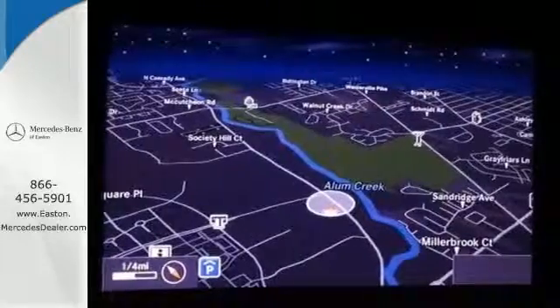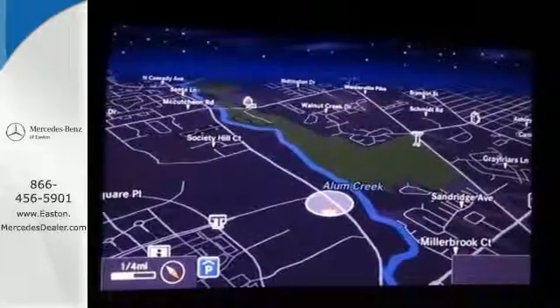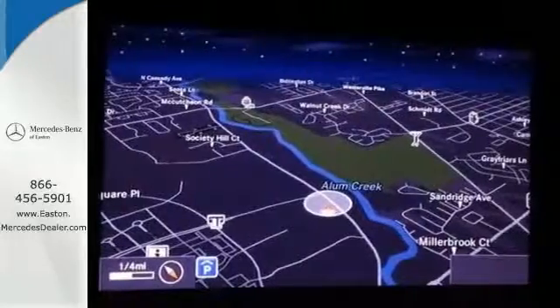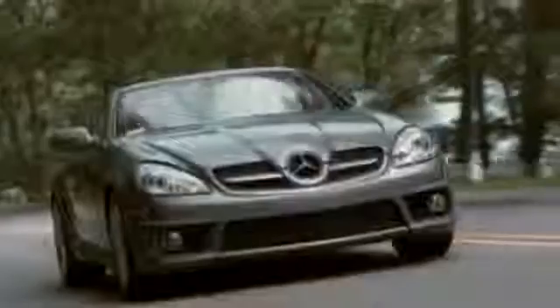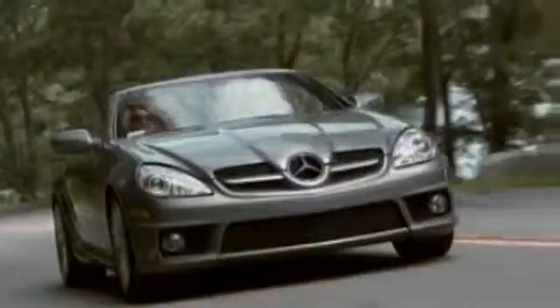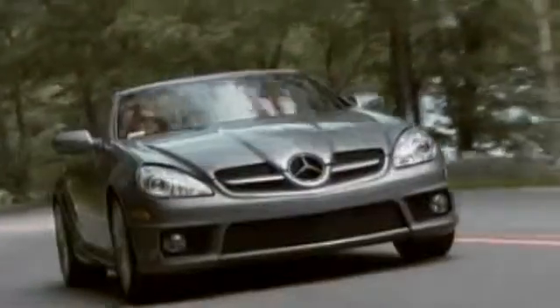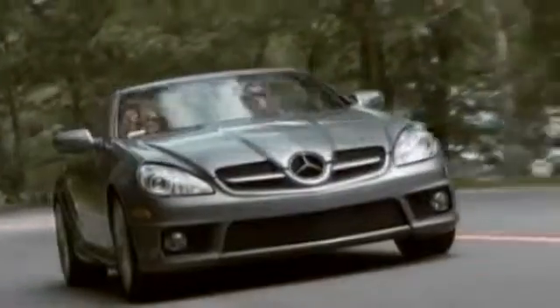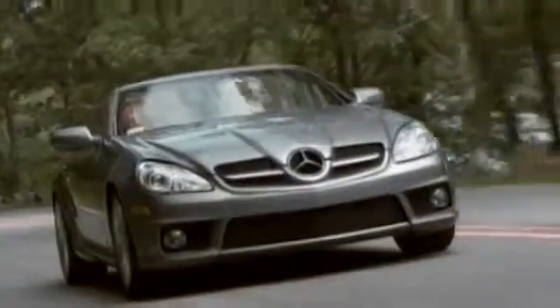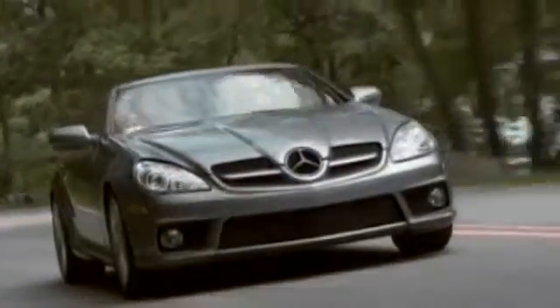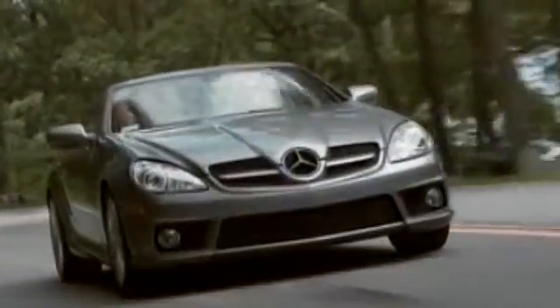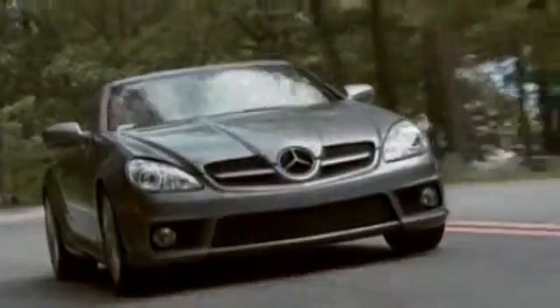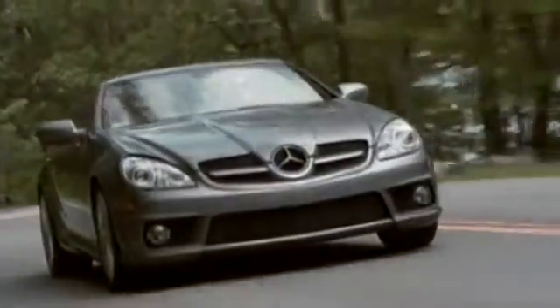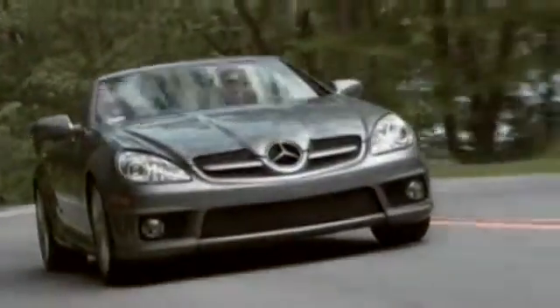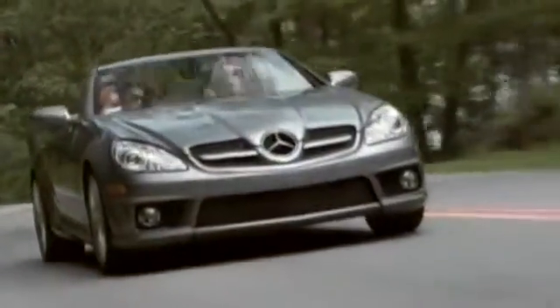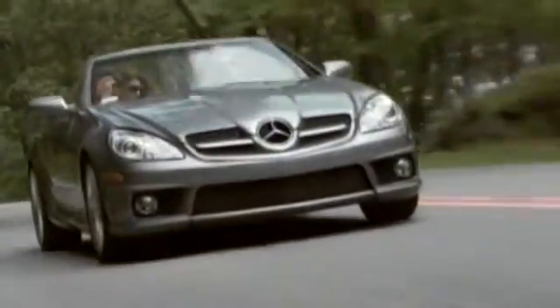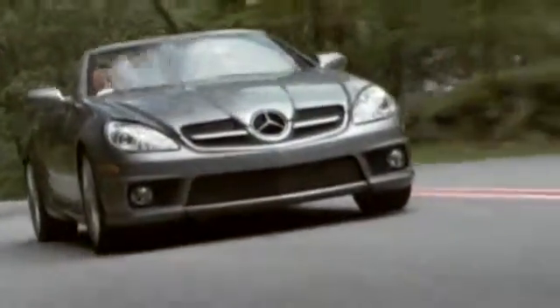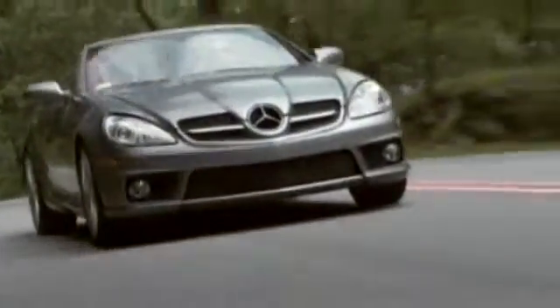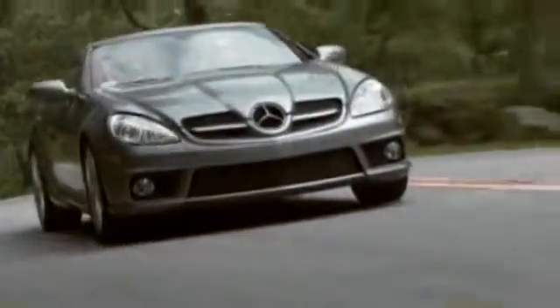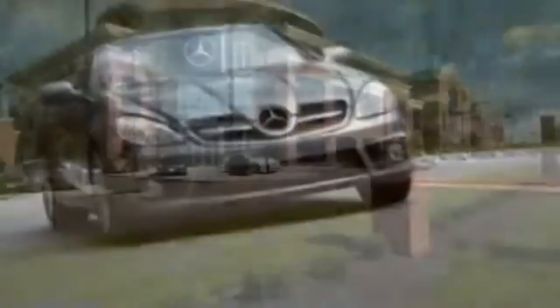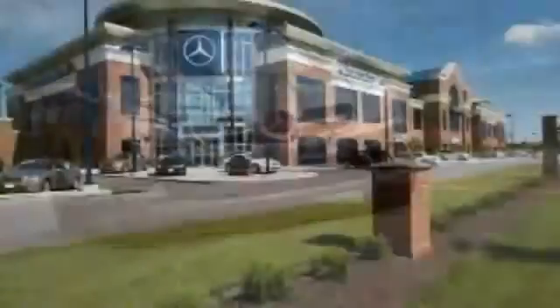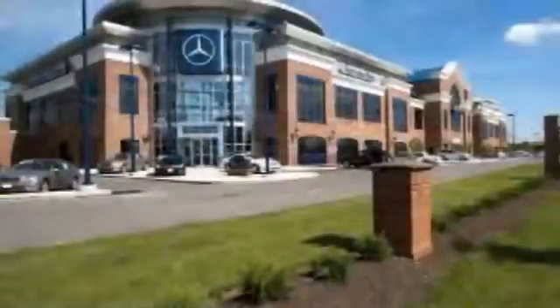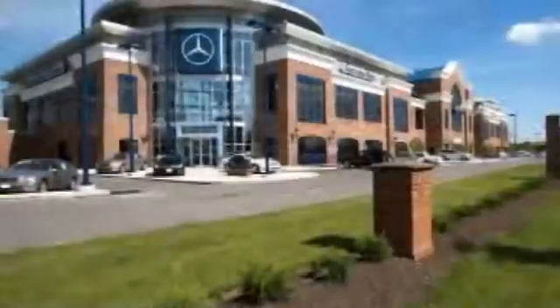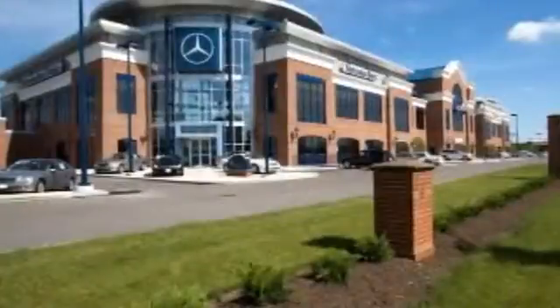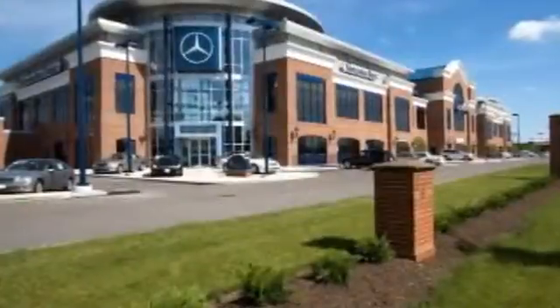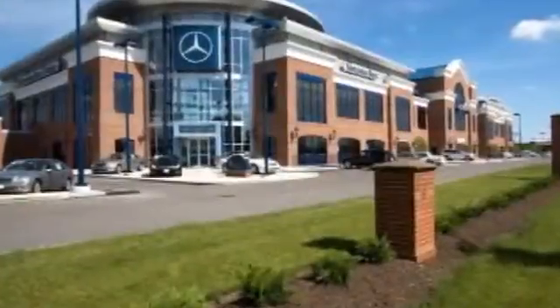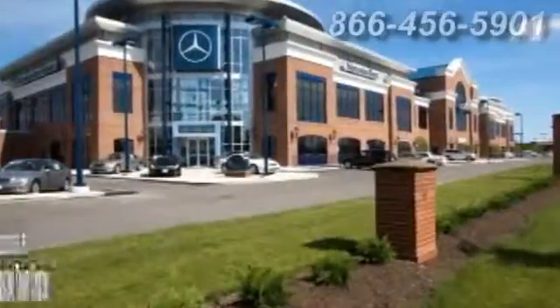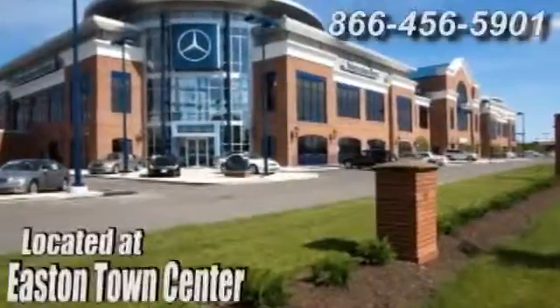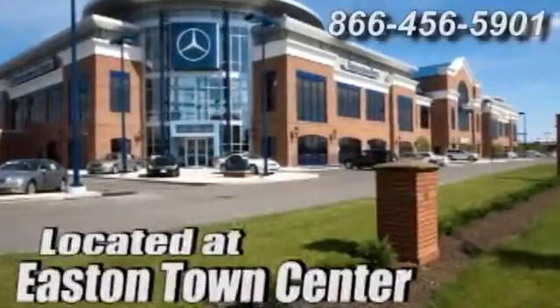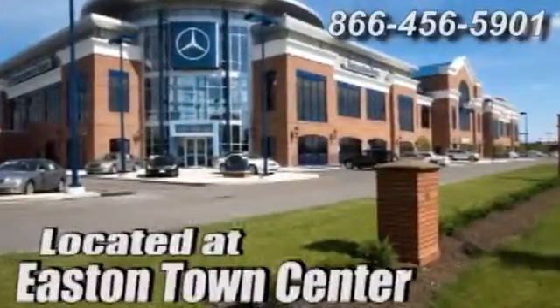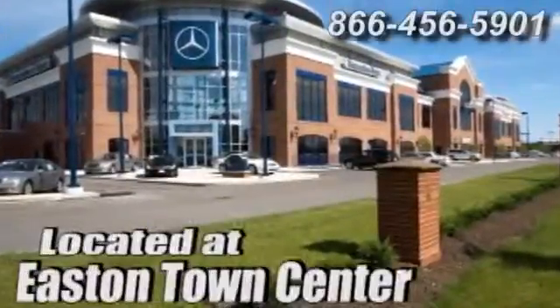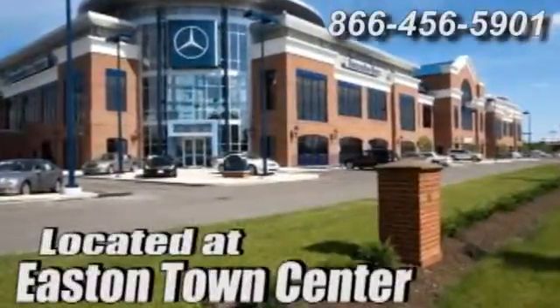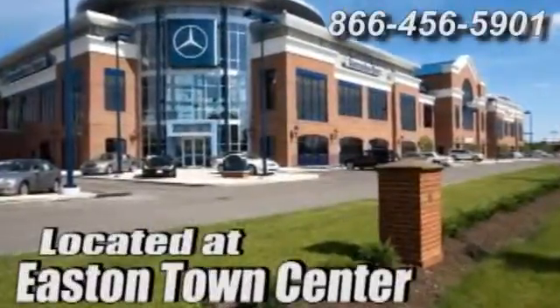Come experience luxury the Germain way at Mercedes-Benz of Easton, conveniently located at Easton Town Center.